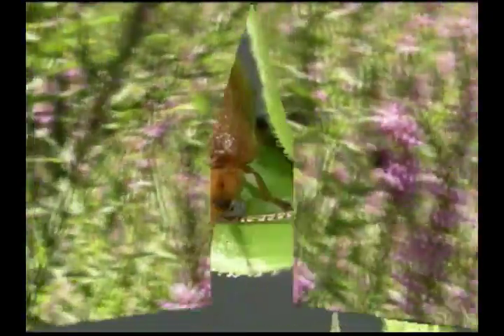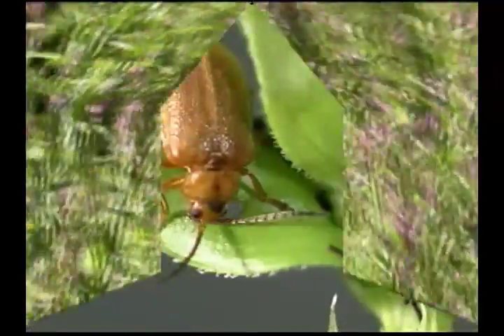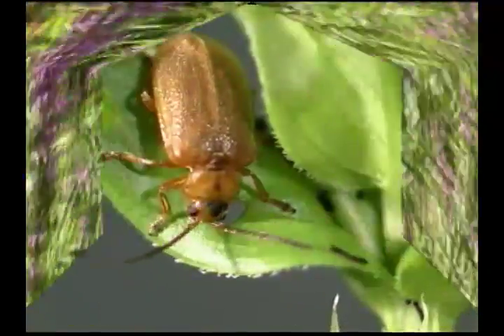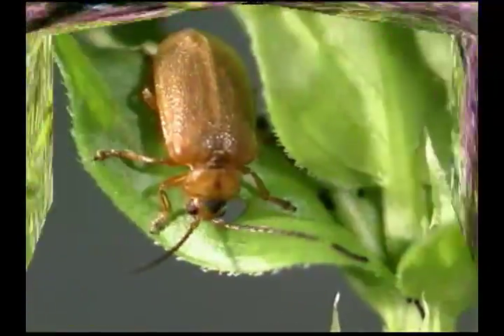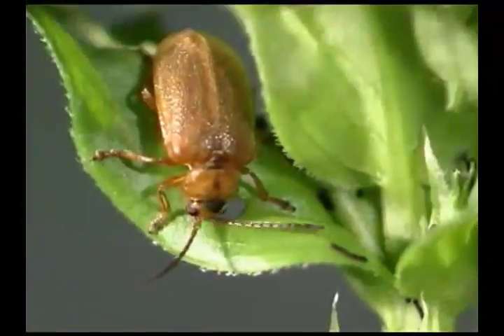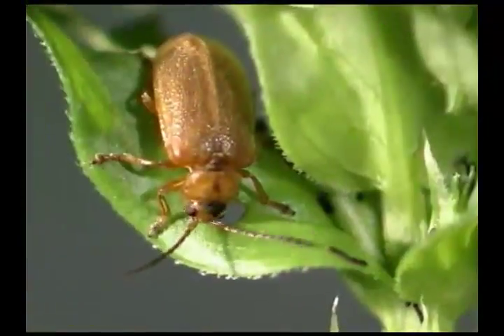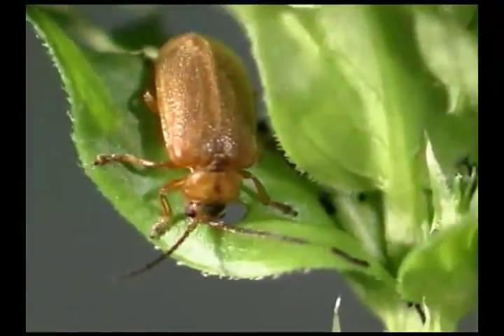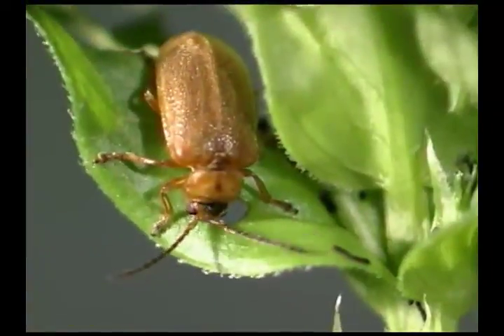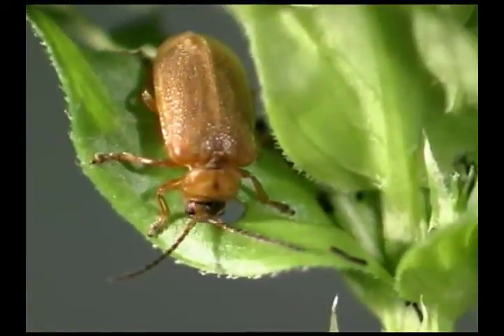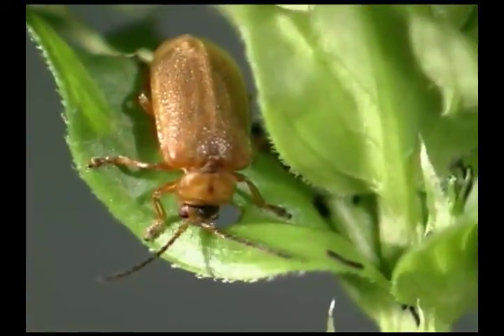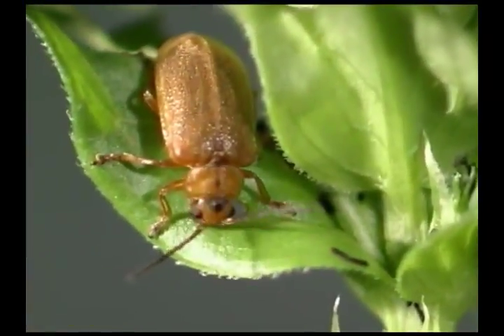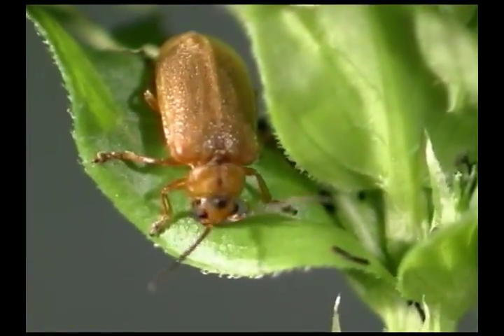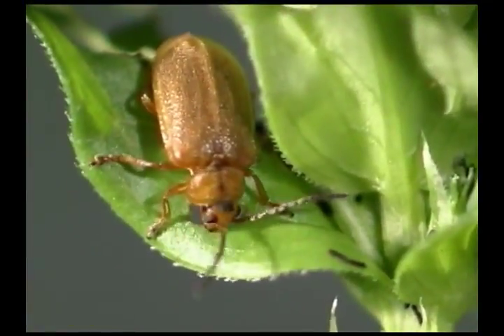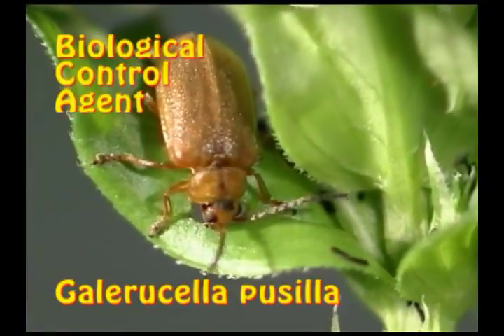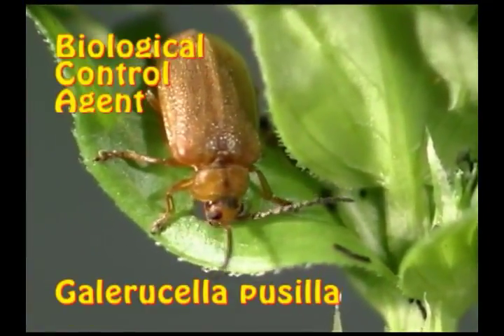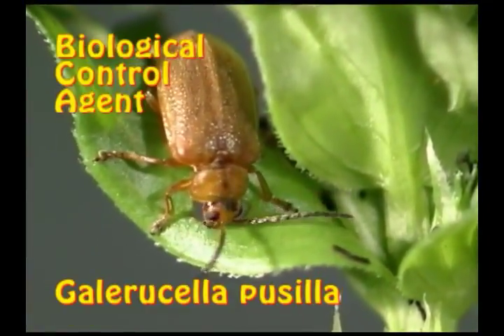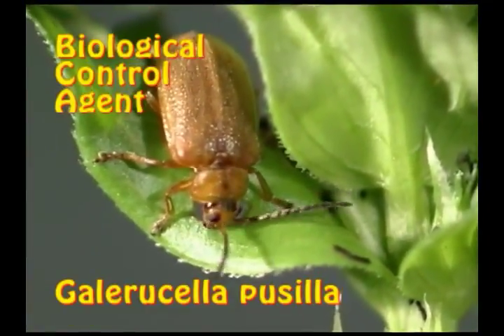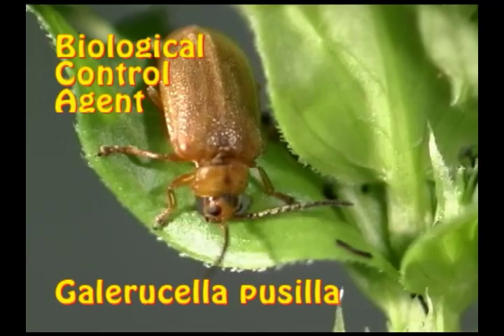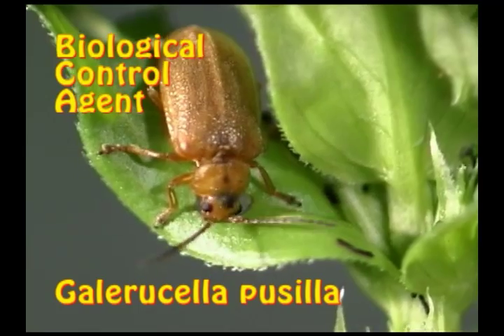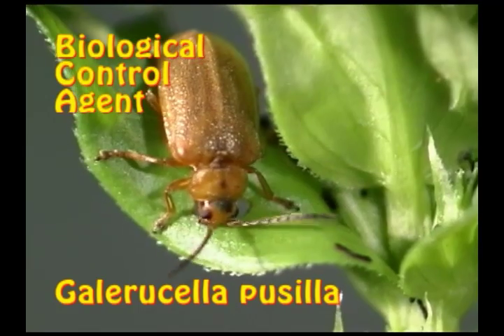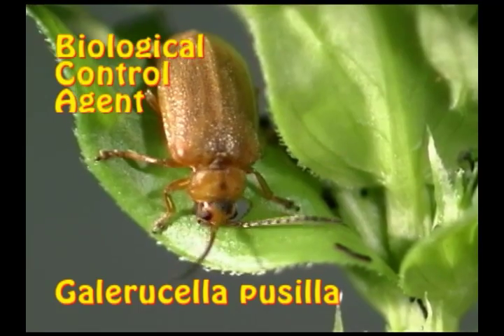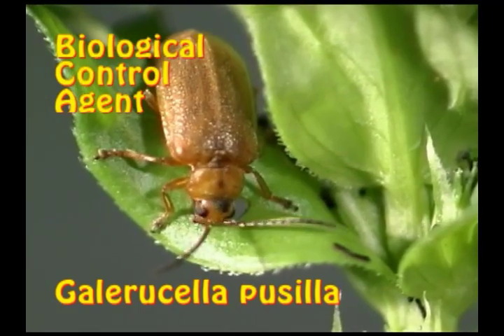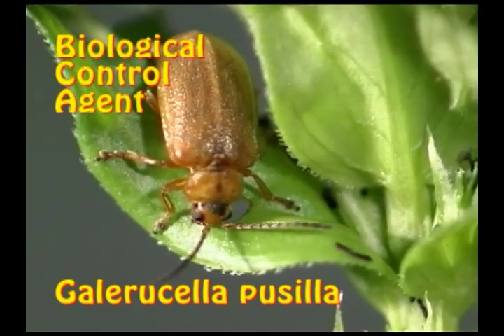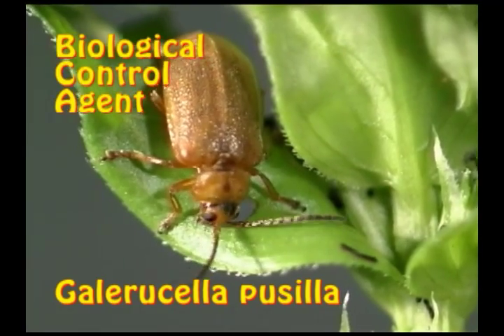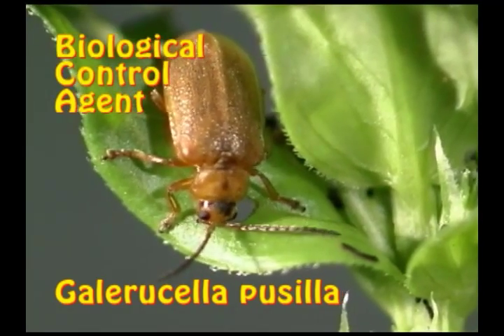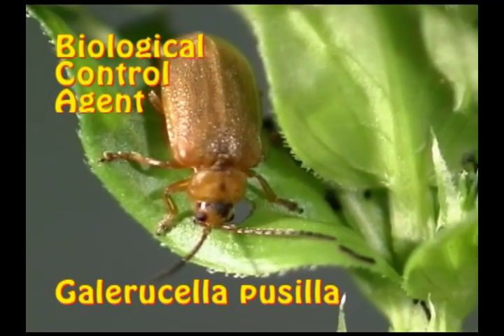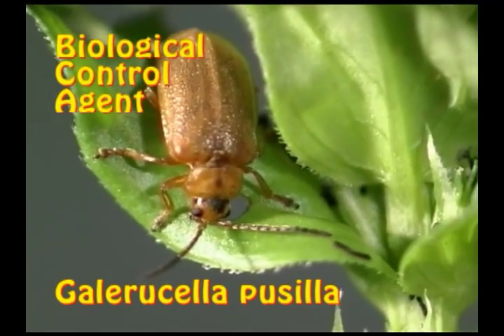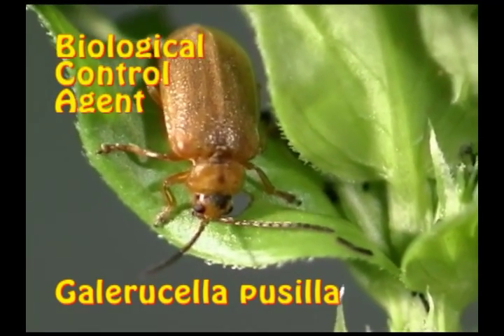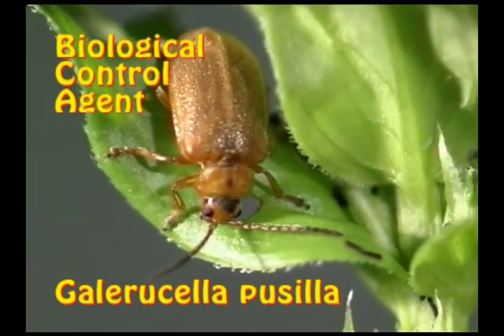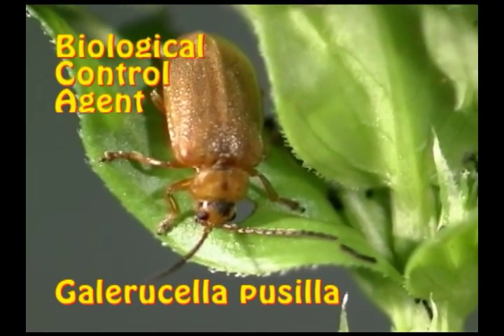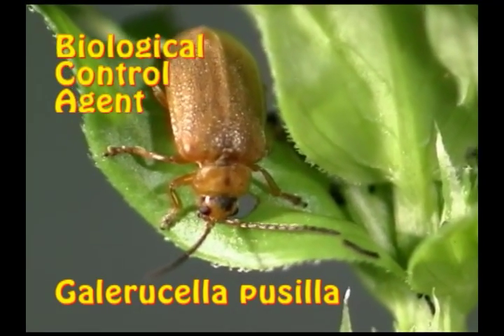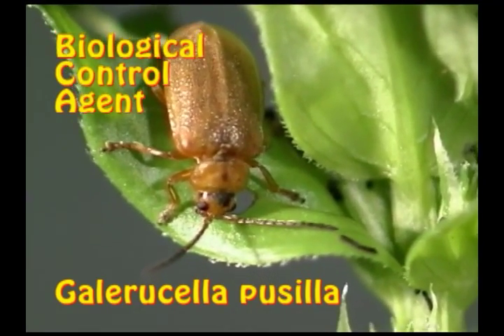I have heard about this beetle called Galerucella that the New Jersey Department of Agriculture has released that feeds on loosestrife.